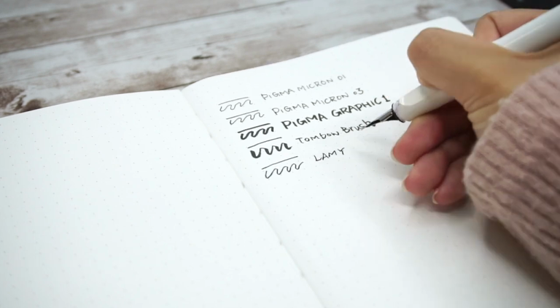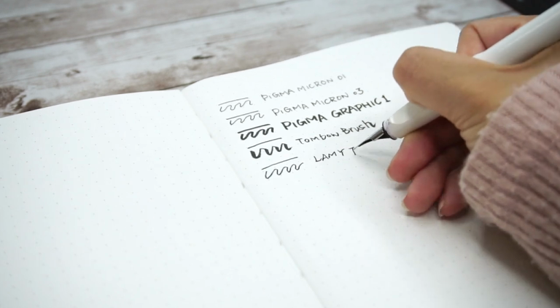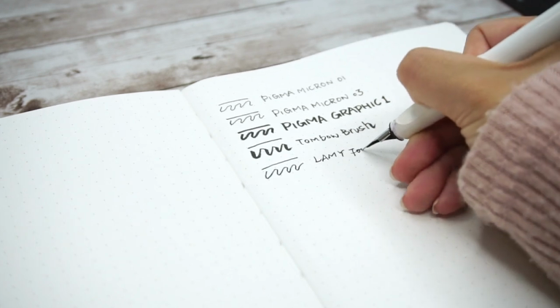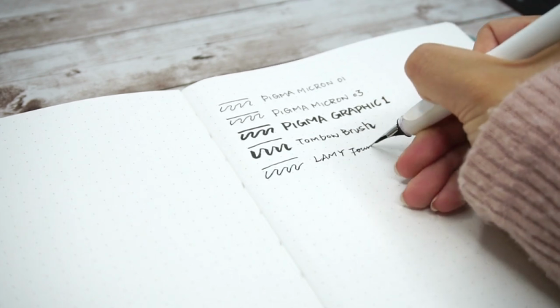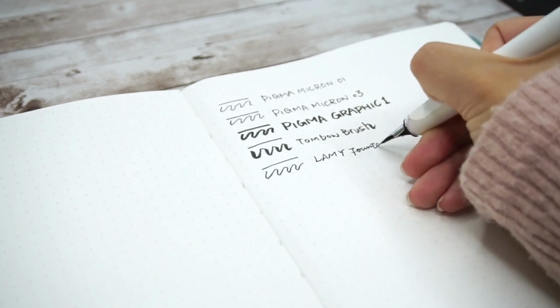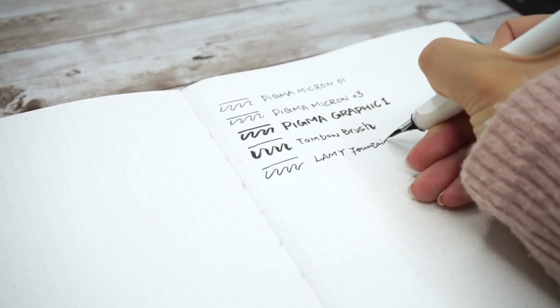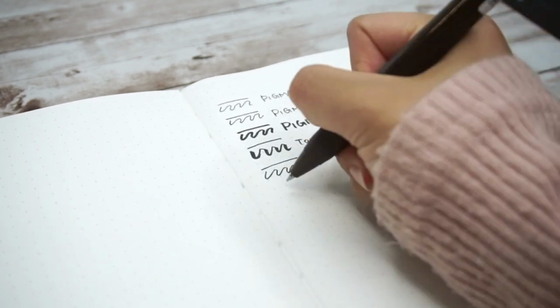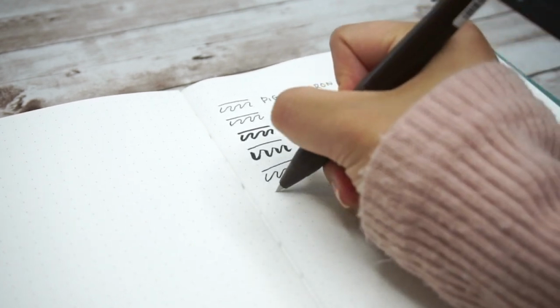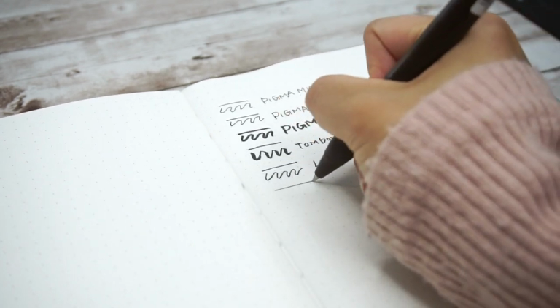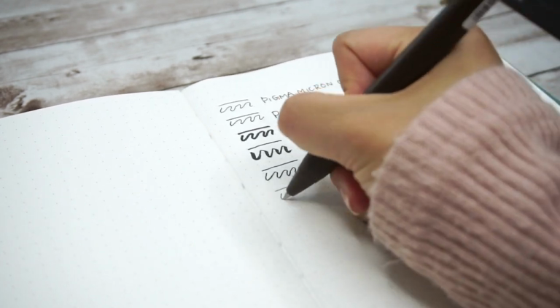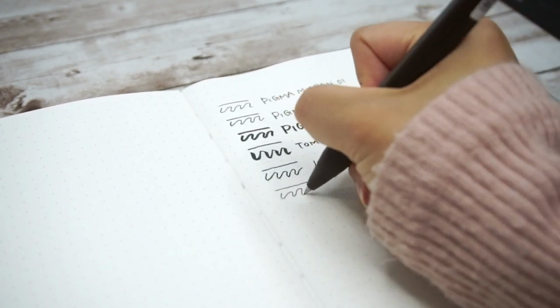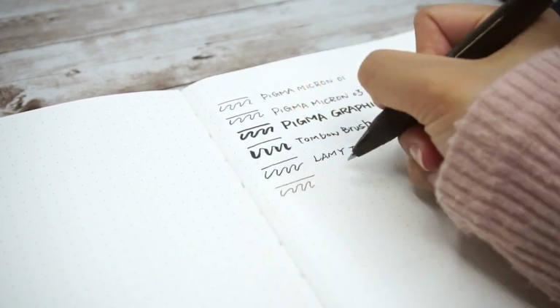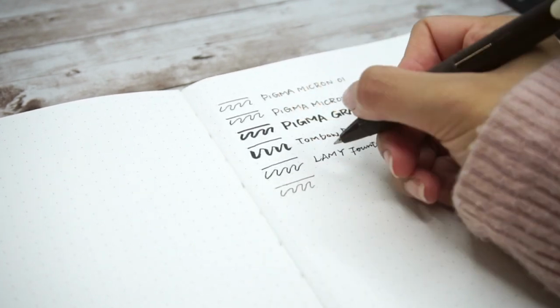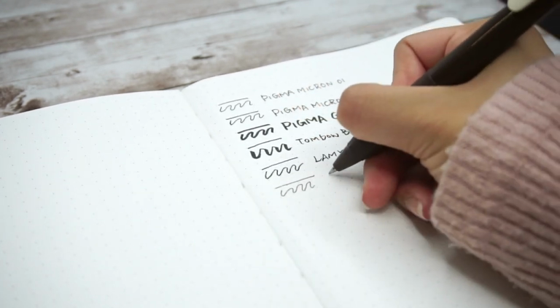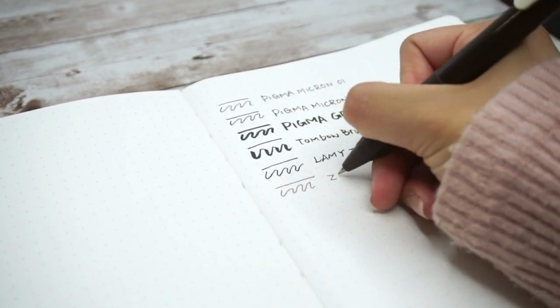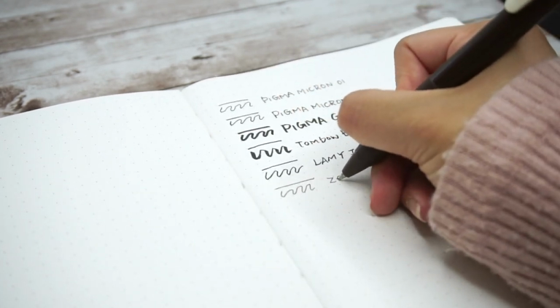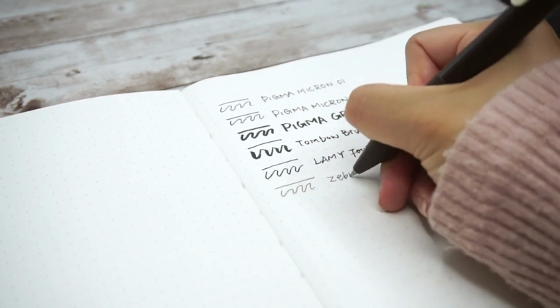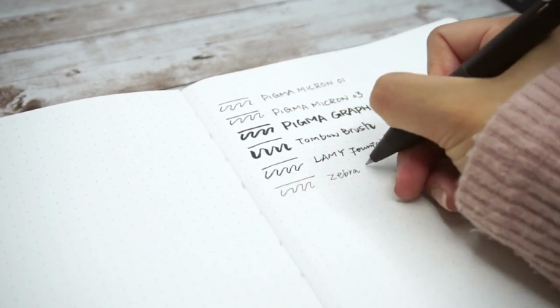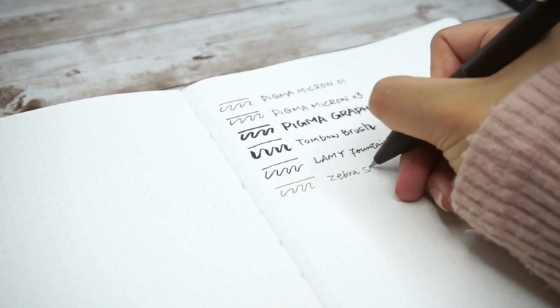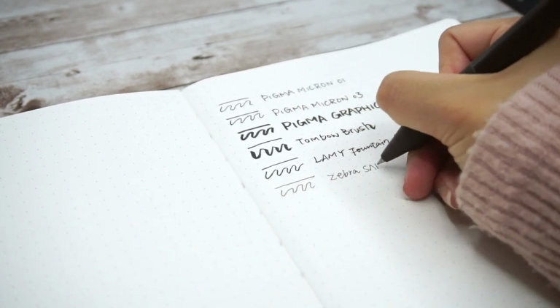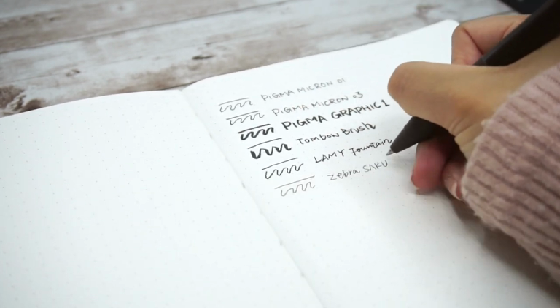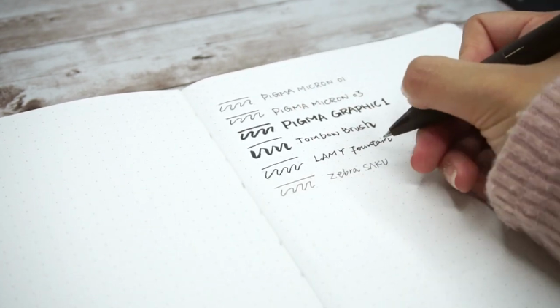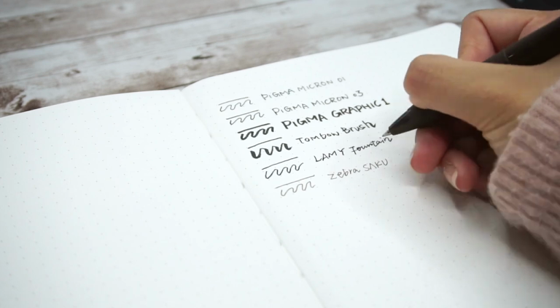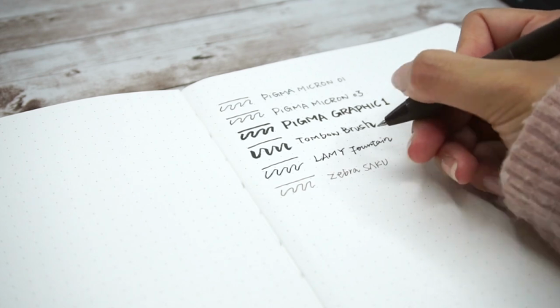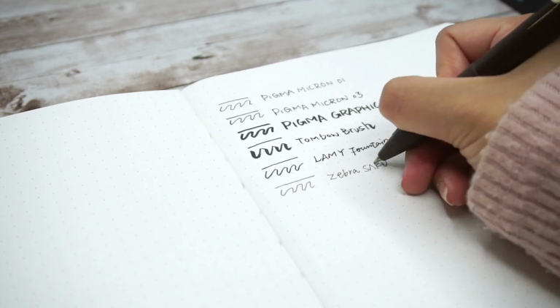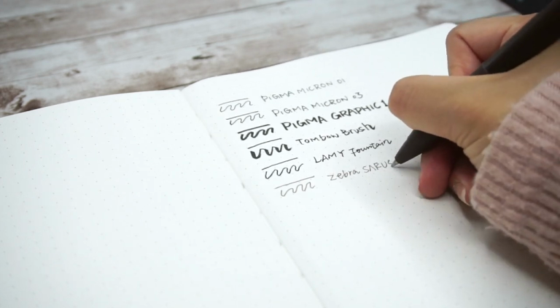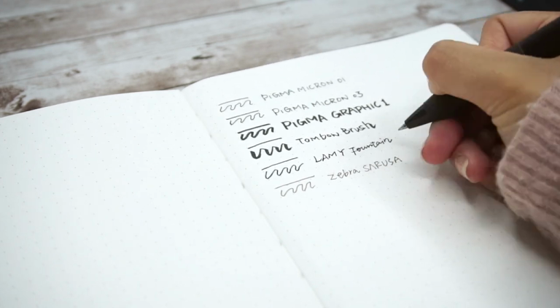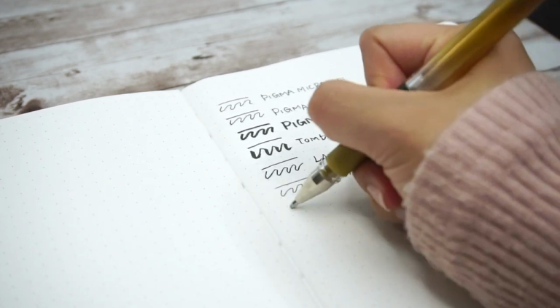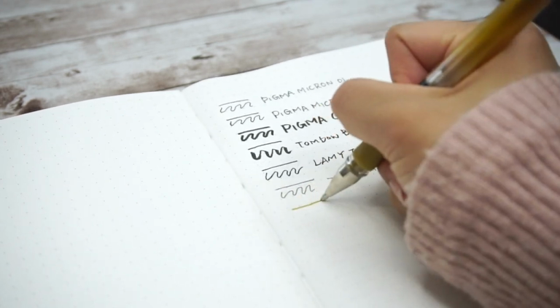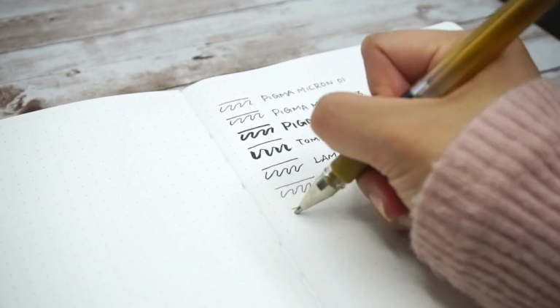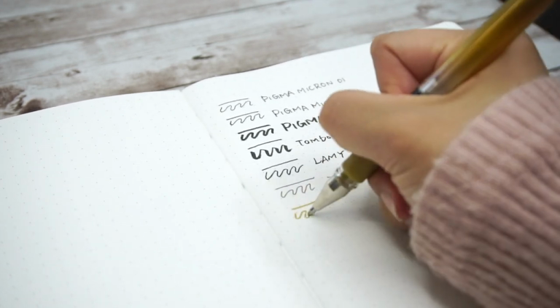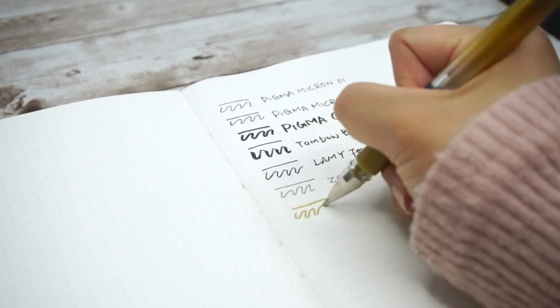It is still better than expected because I worried the bumpy texture could cause some trouble for writing. Overall it's not bad at all.